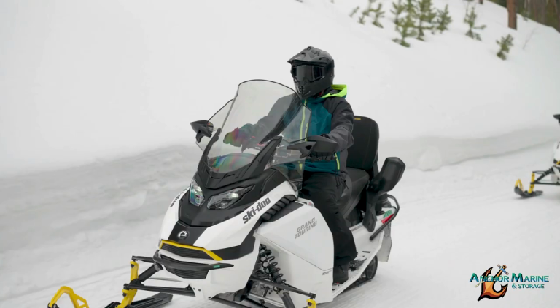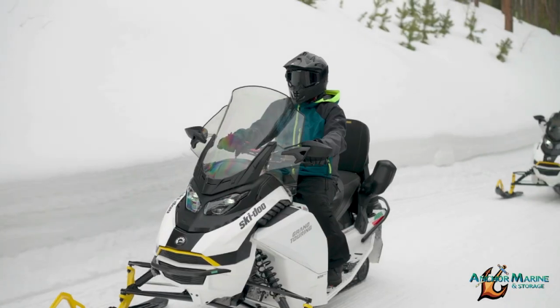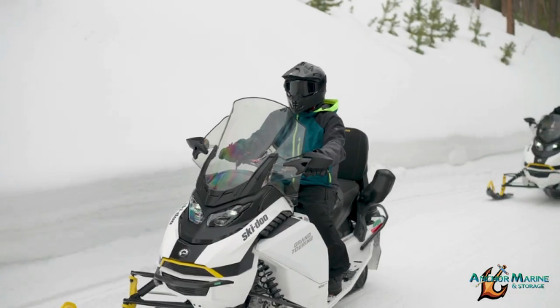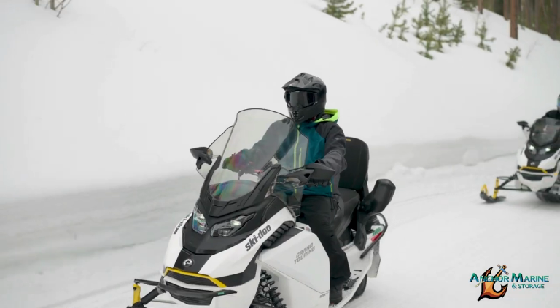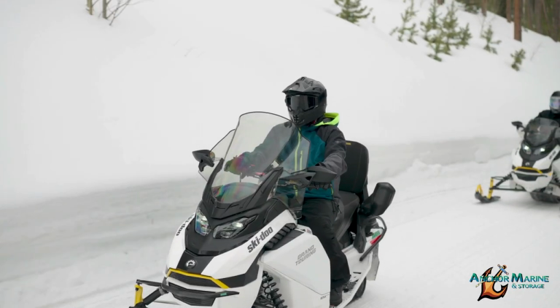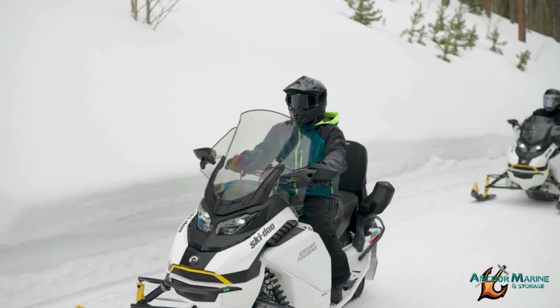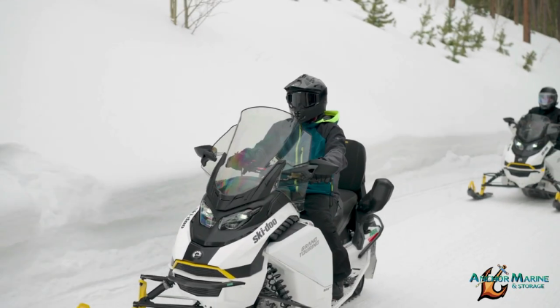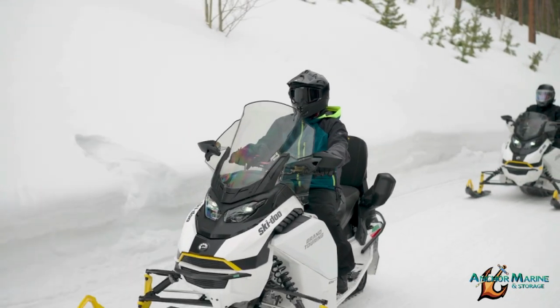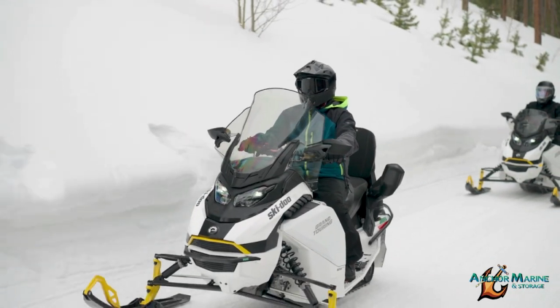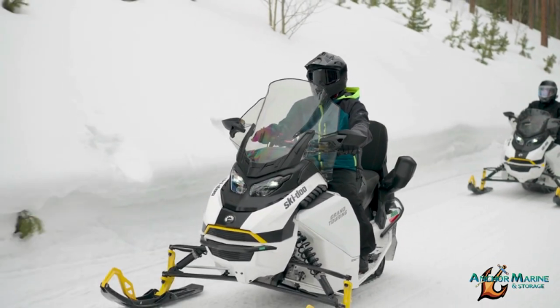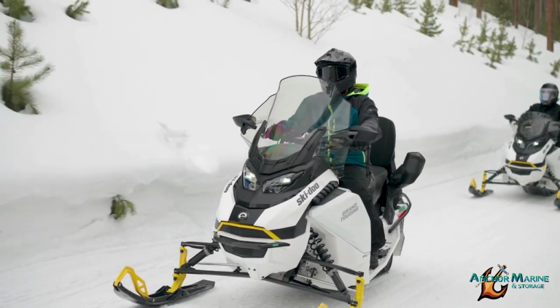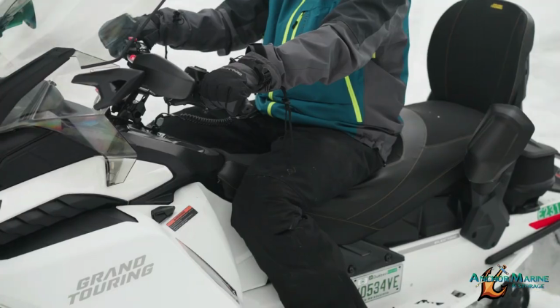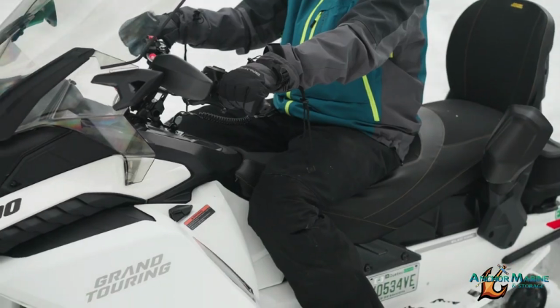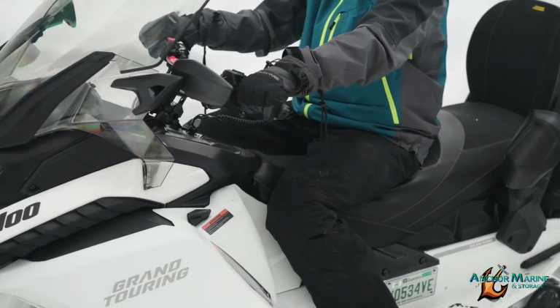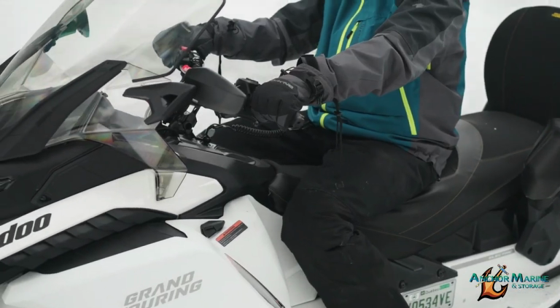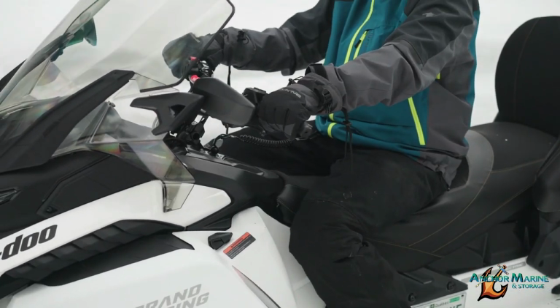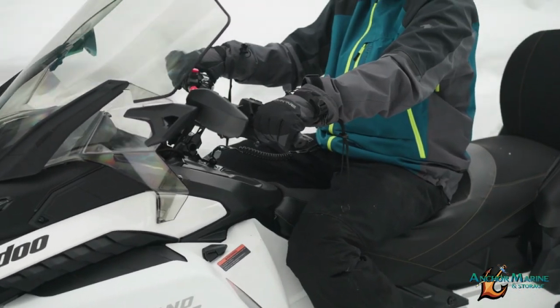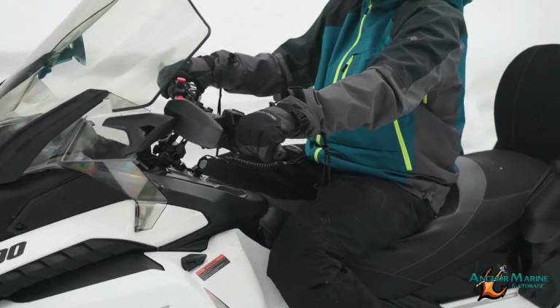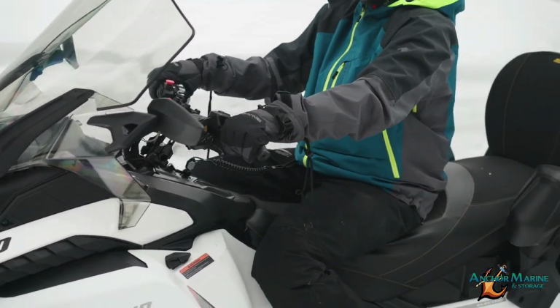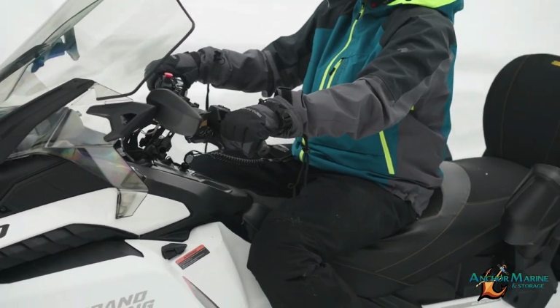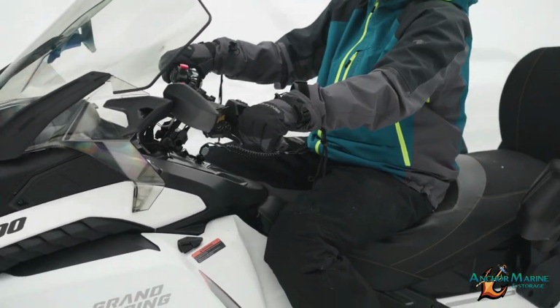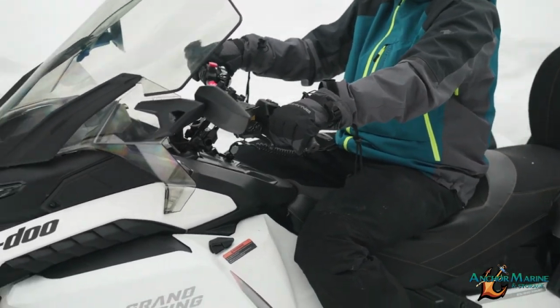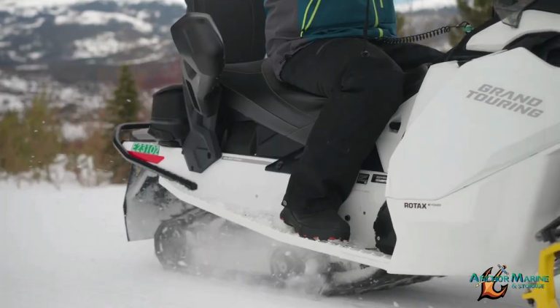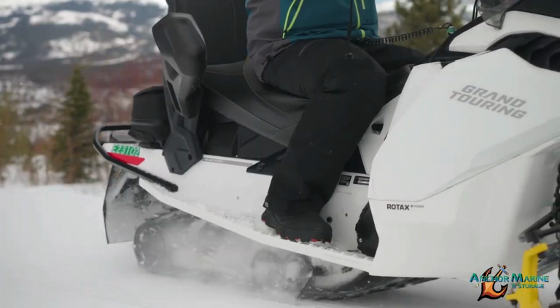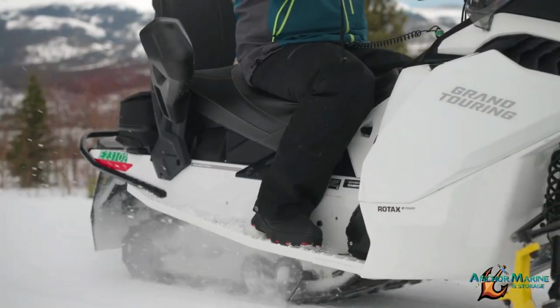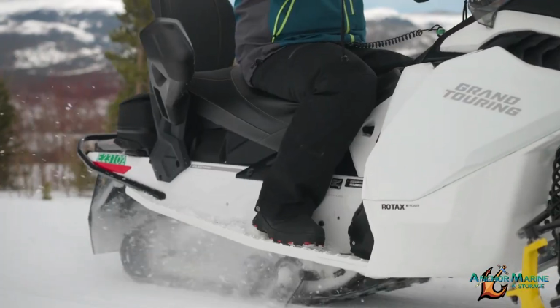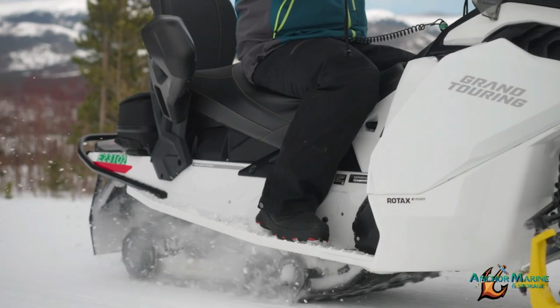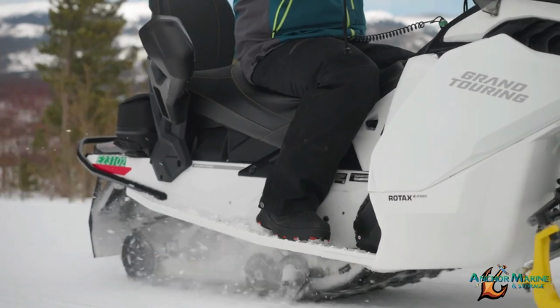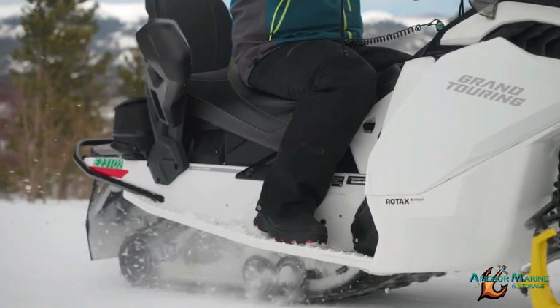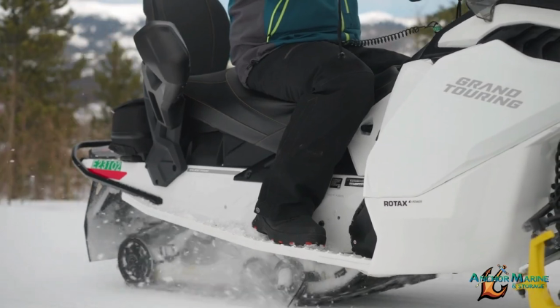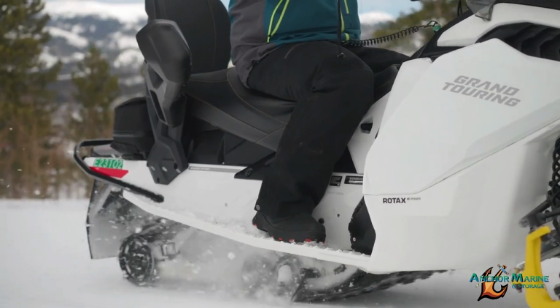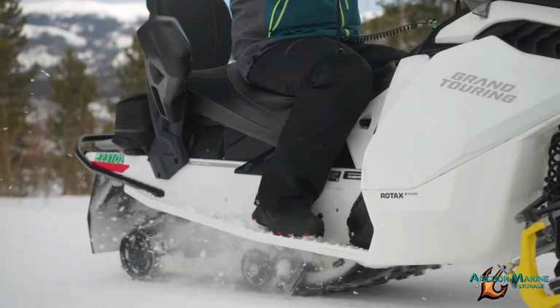Always slow down before turning and keep both hands on the handlebars and both feet on the running boards.